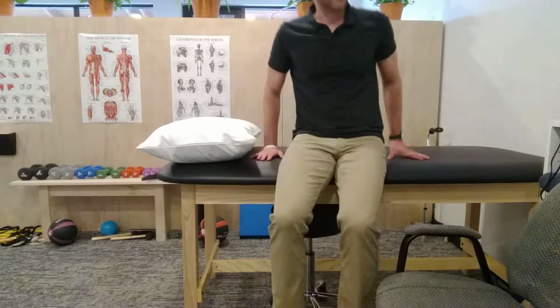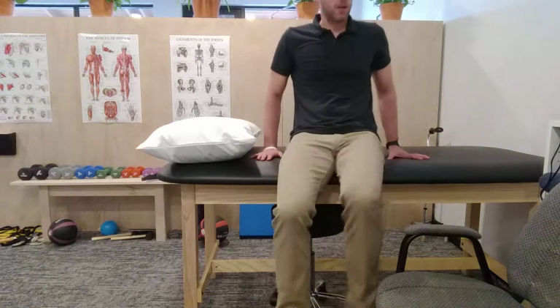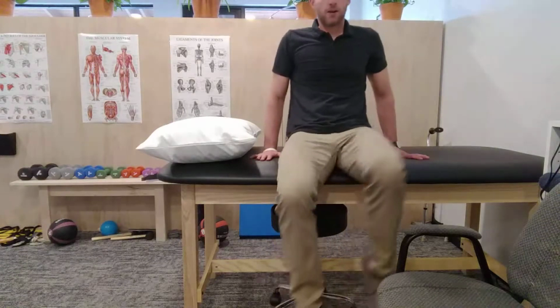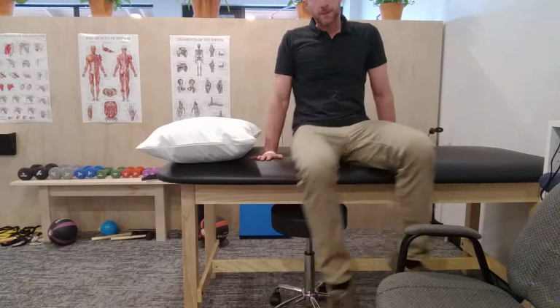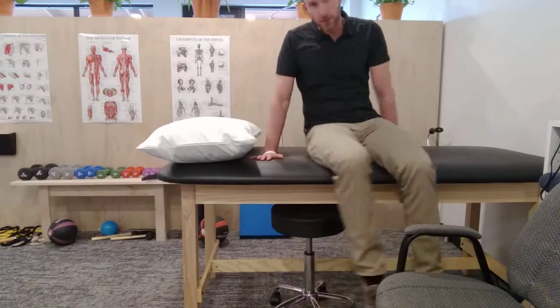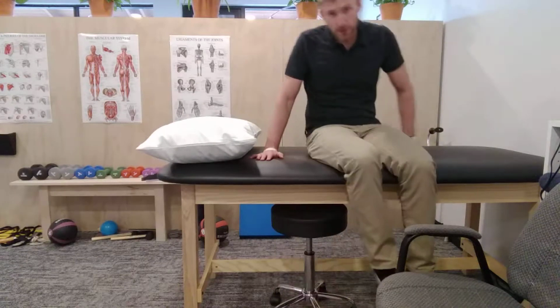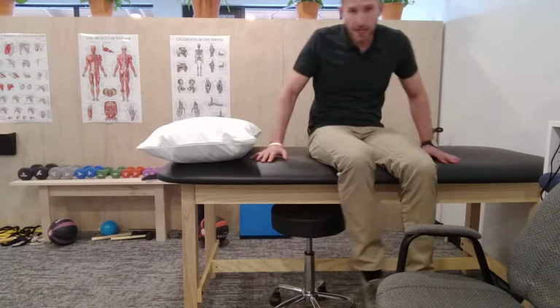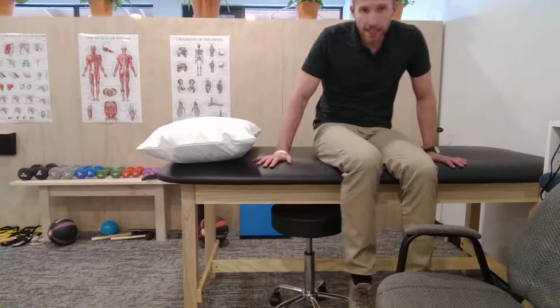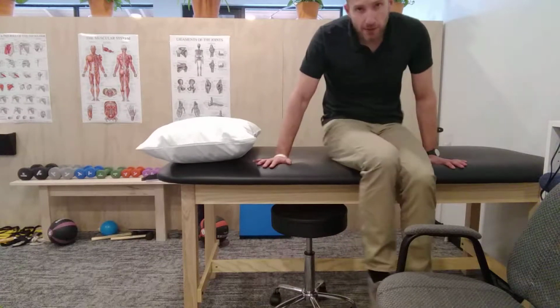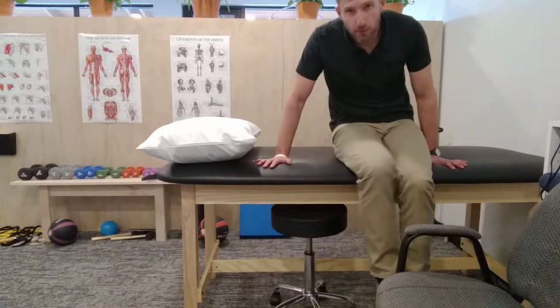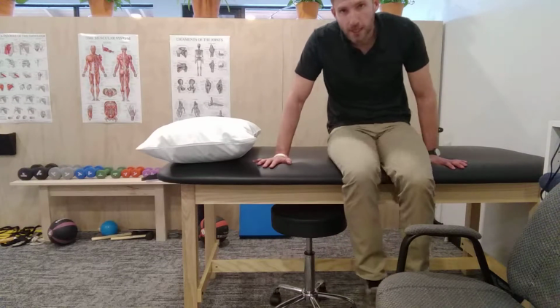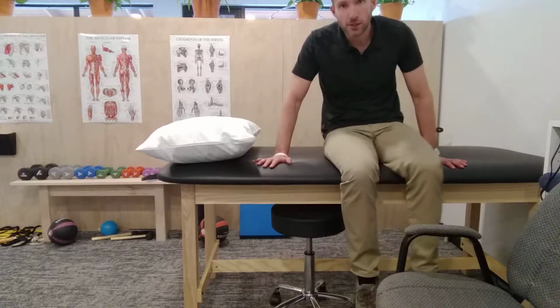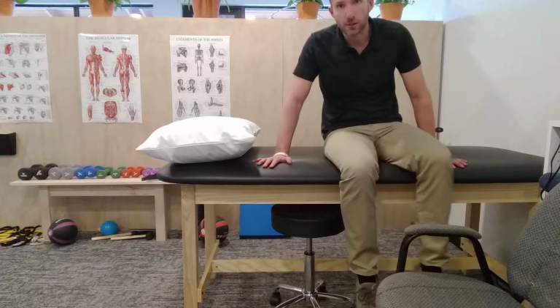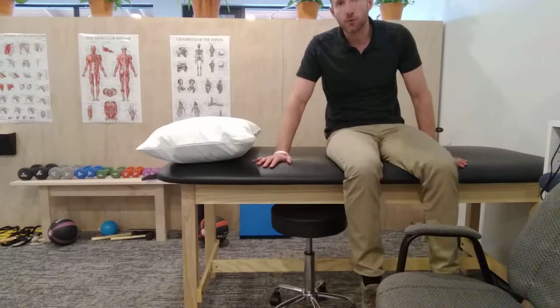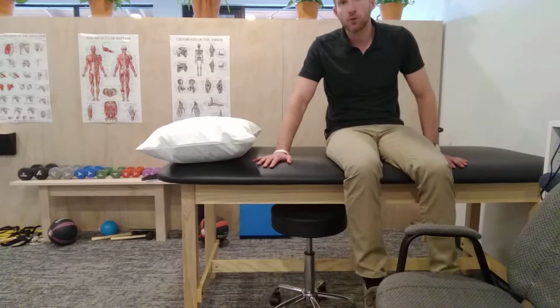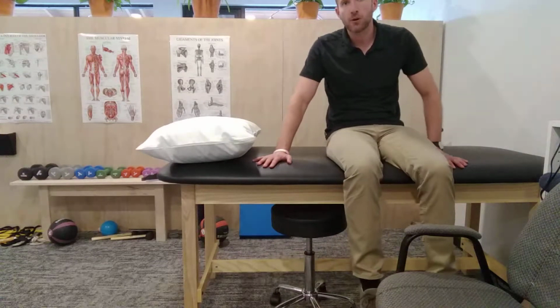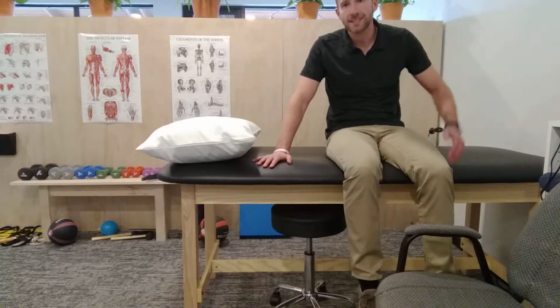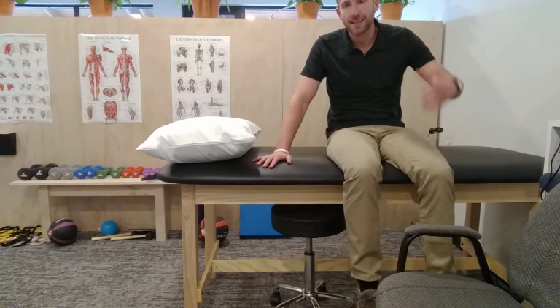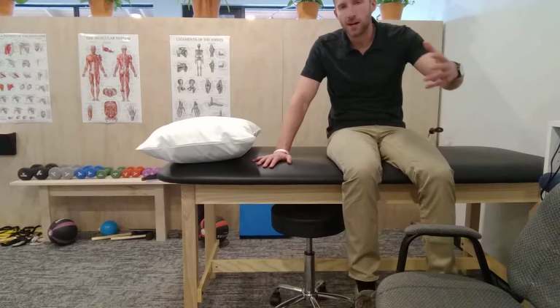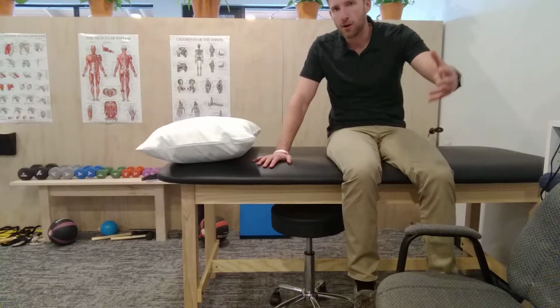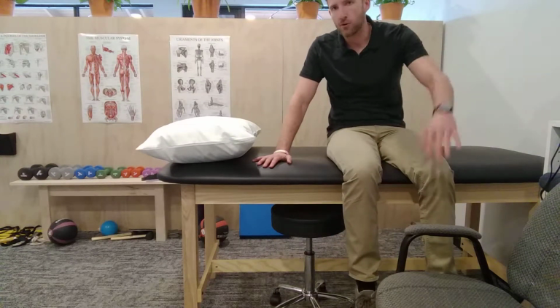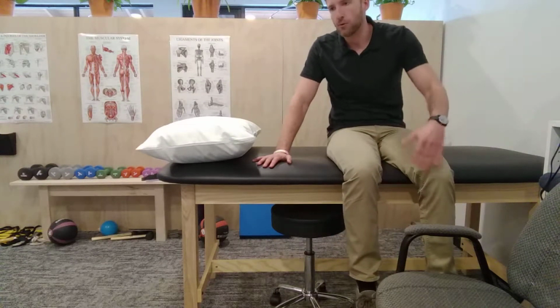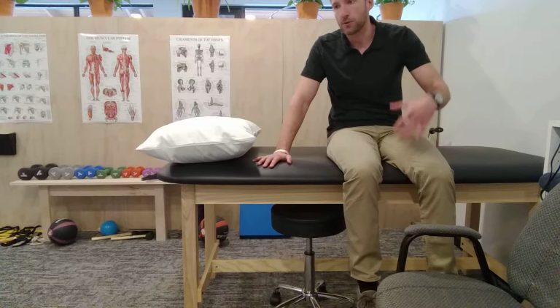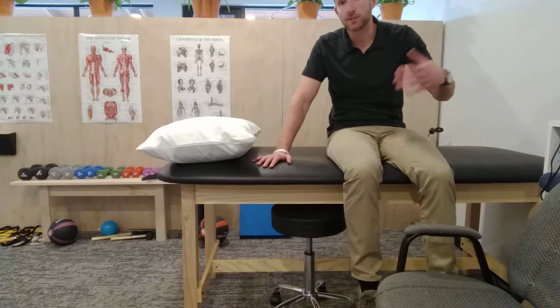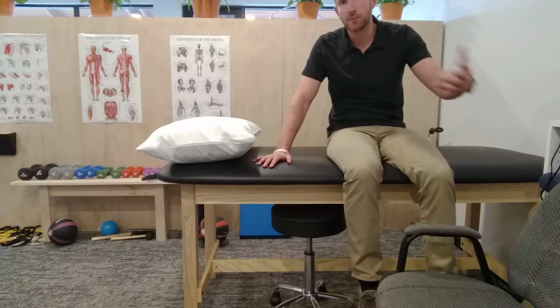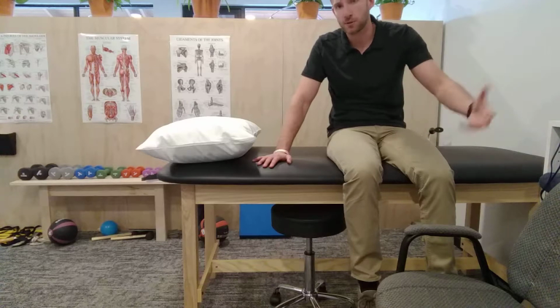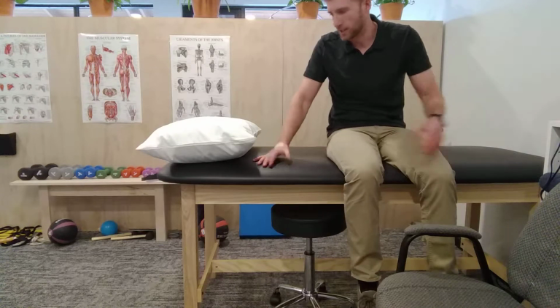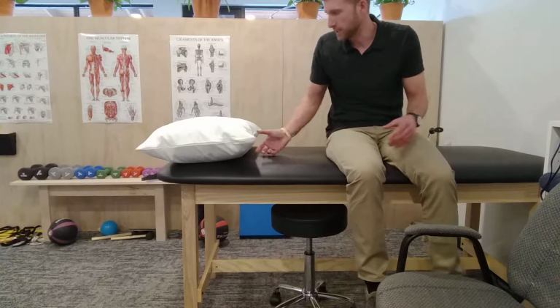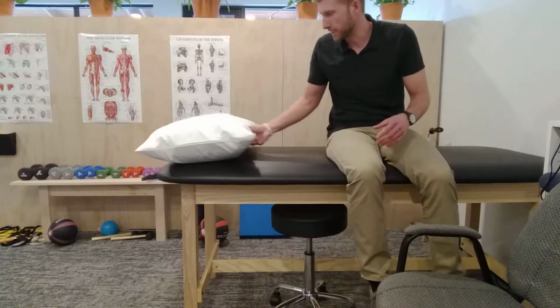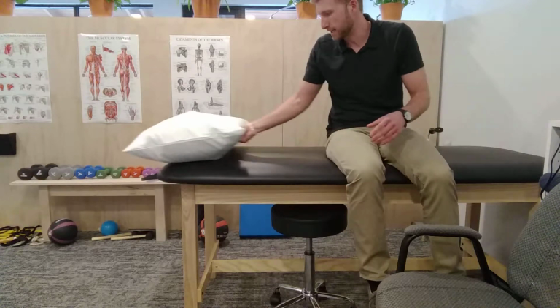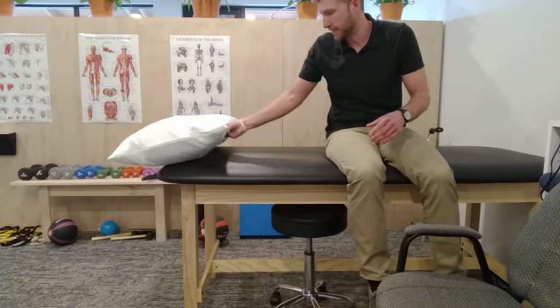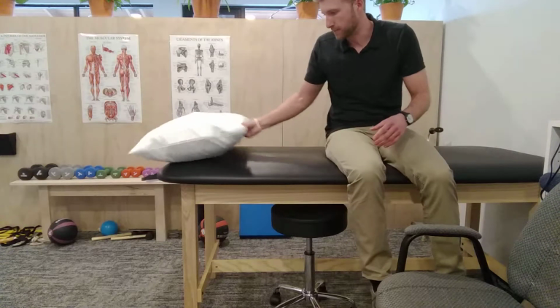Alright, this is called side-lying internal rotation, or SLIR, or the sleeper stretch. It has a lot of names.